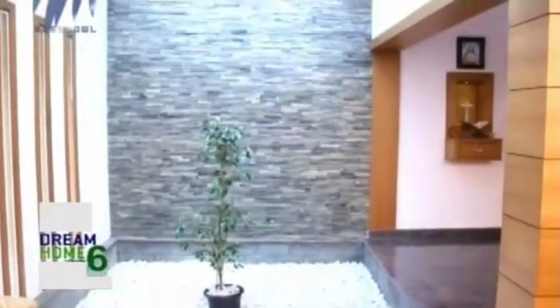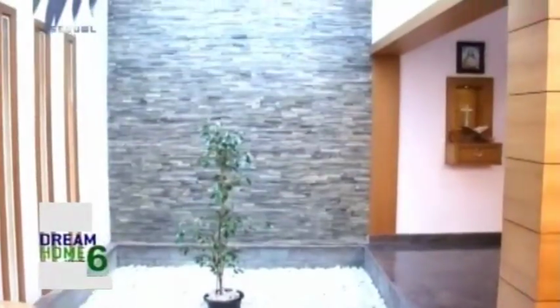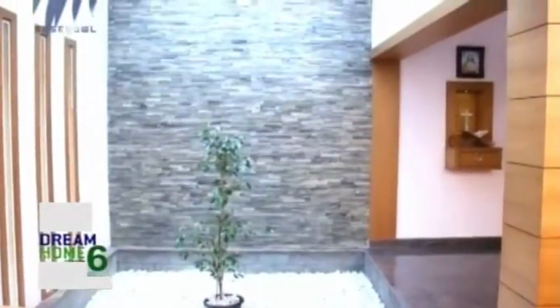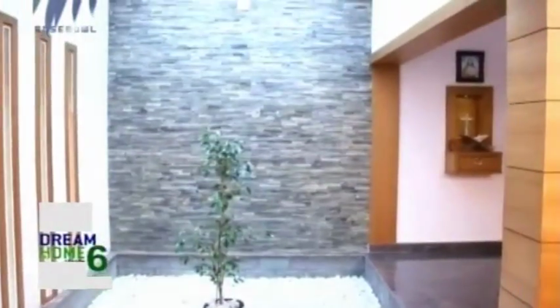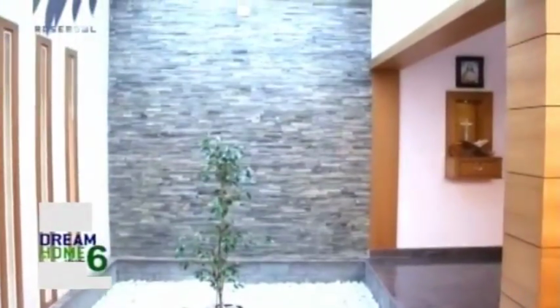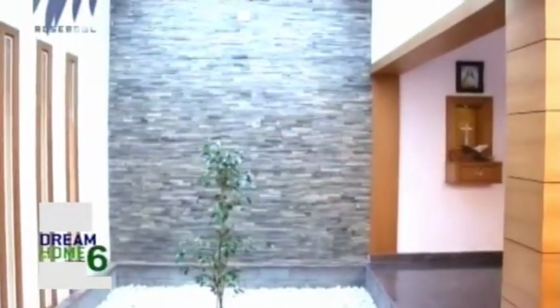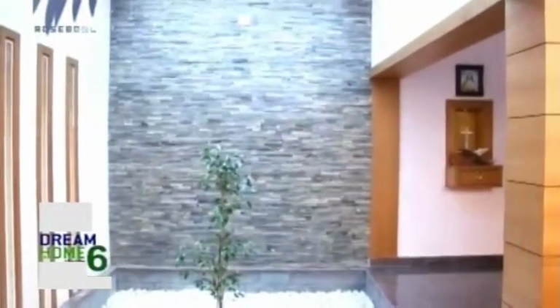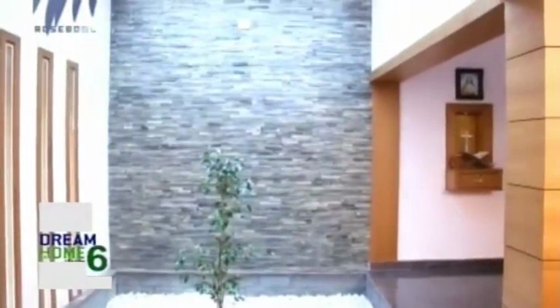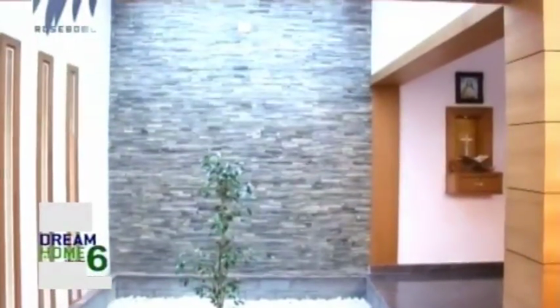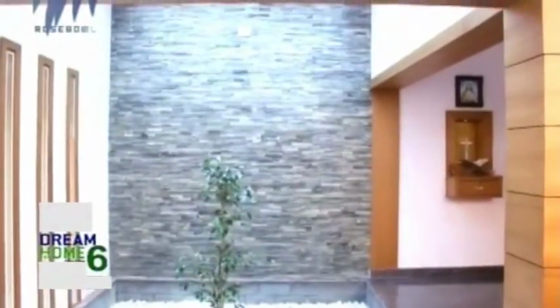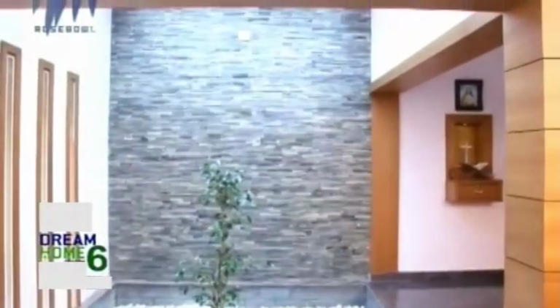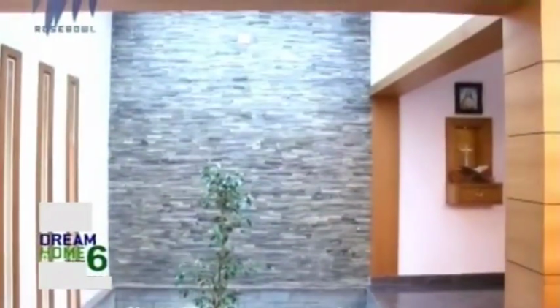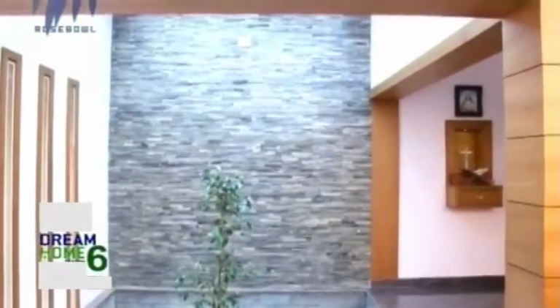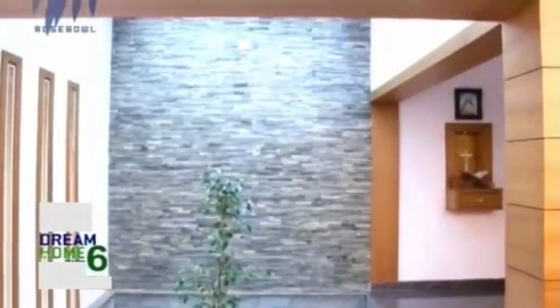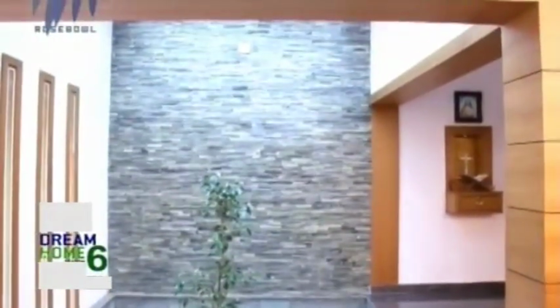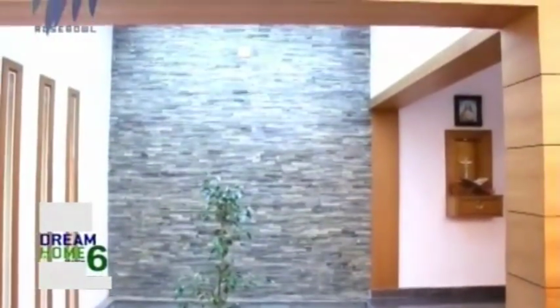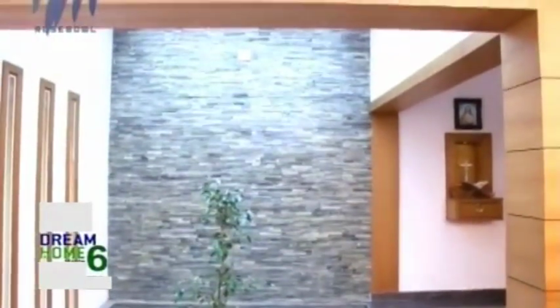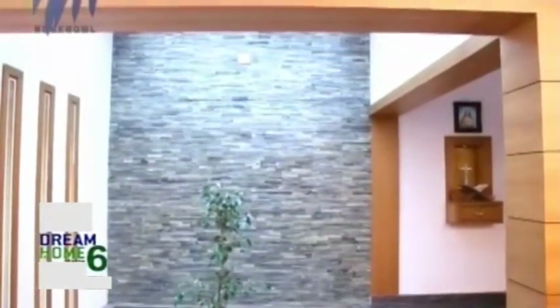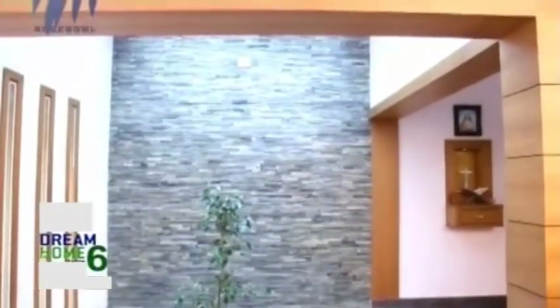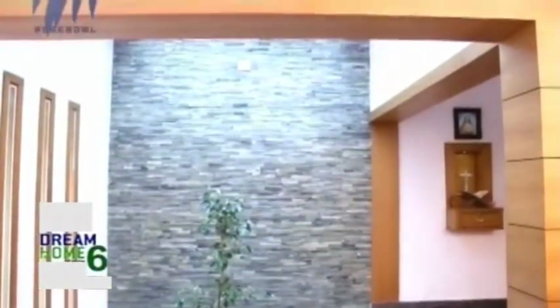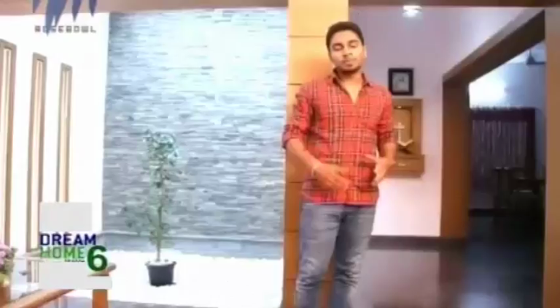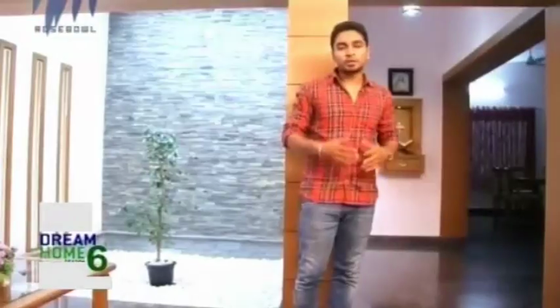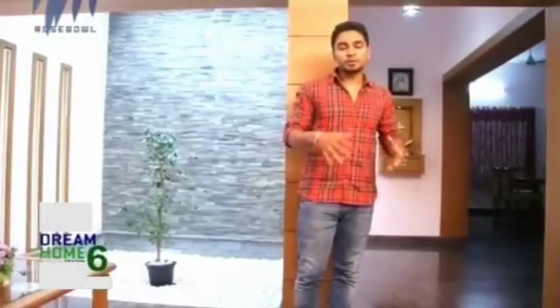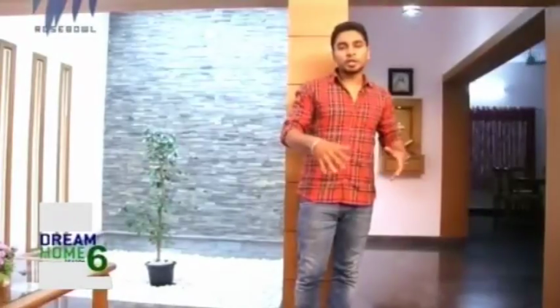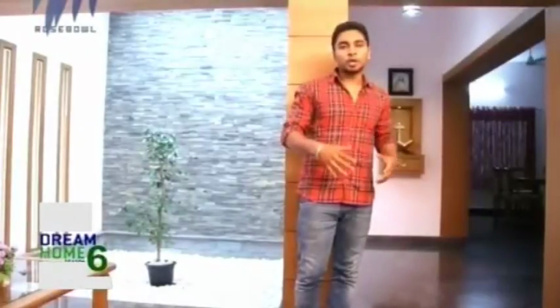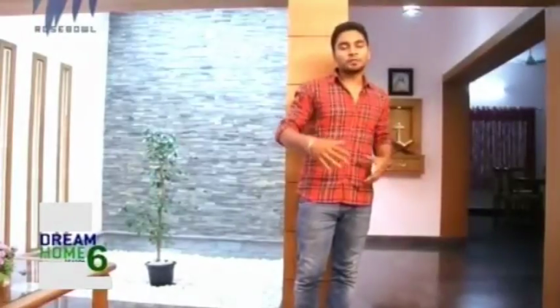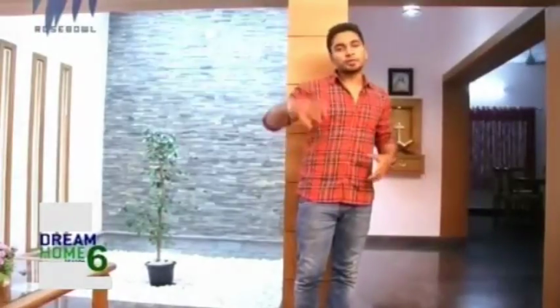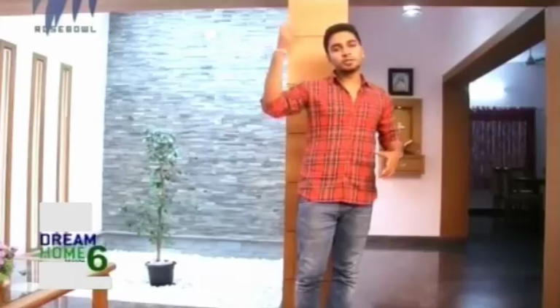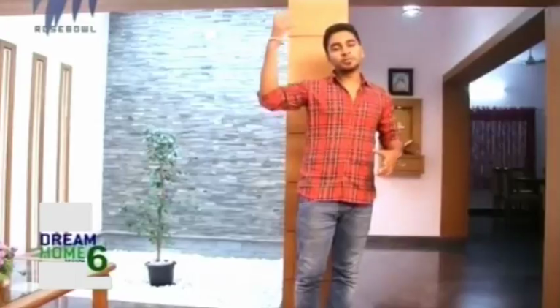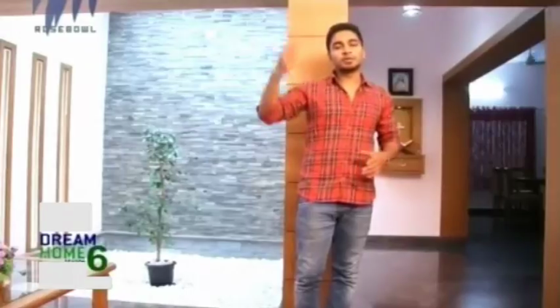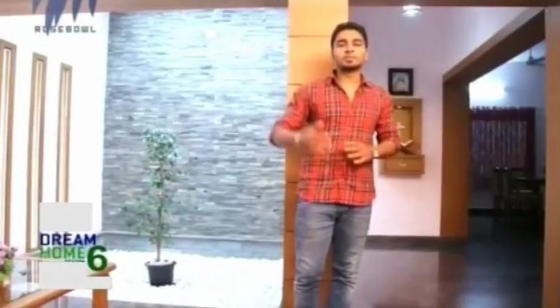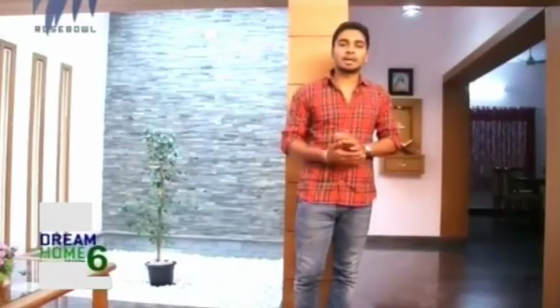Over that side is the dining hall. Then we have two bedrooms on the lower floor and two bedrooms above.